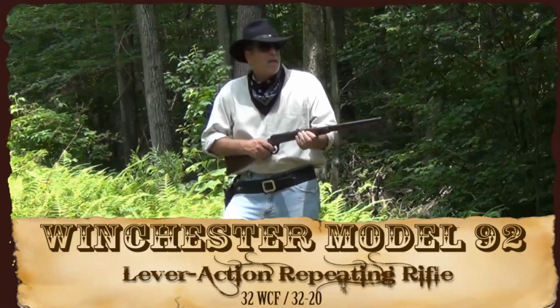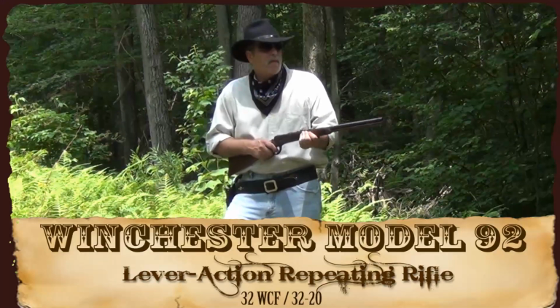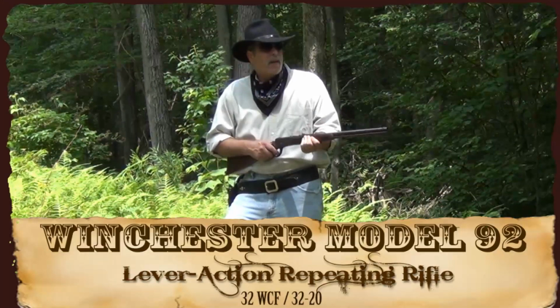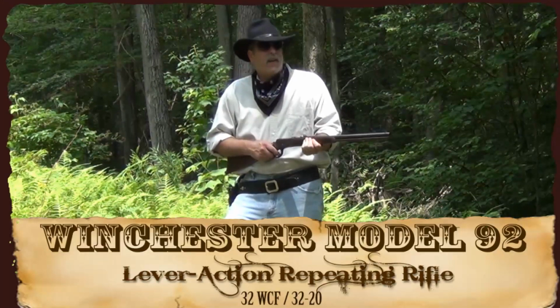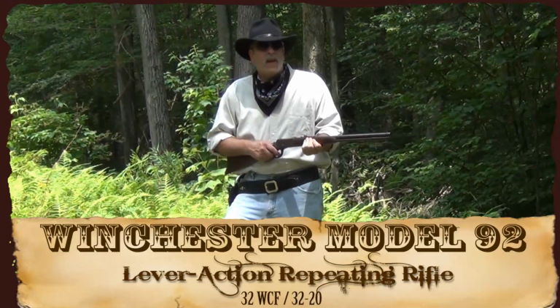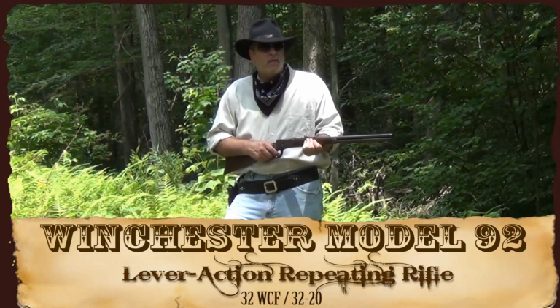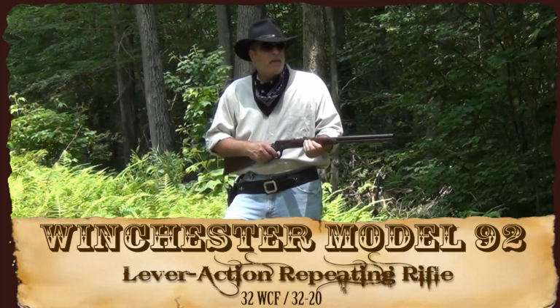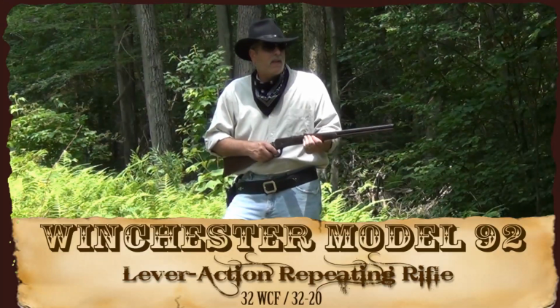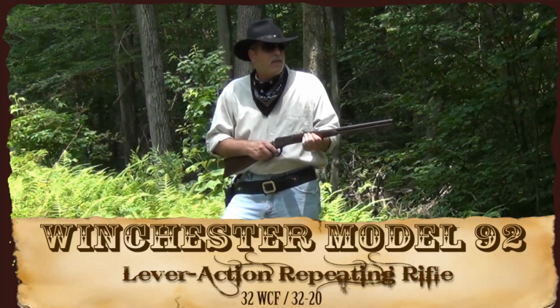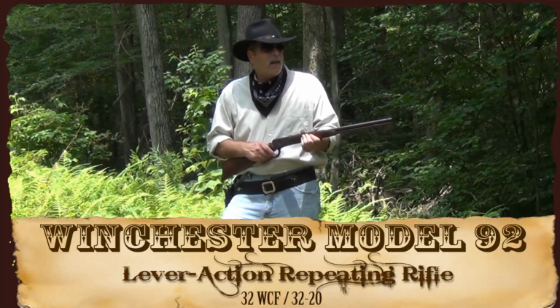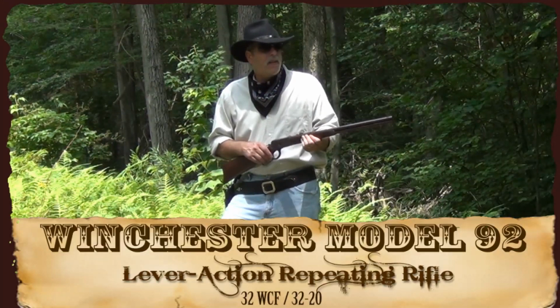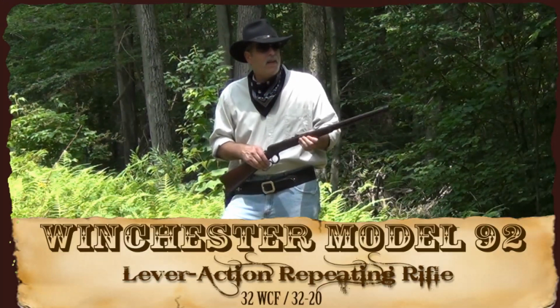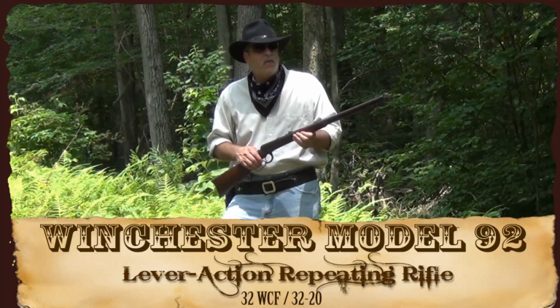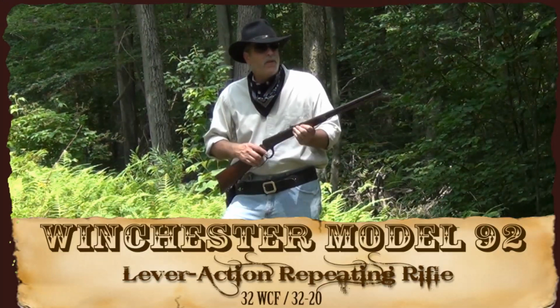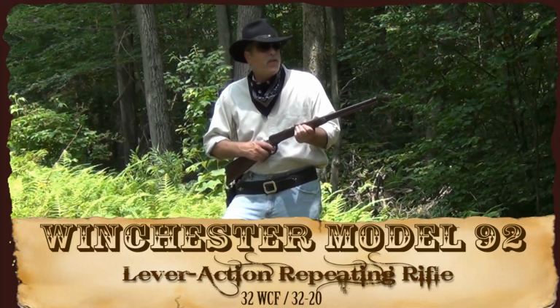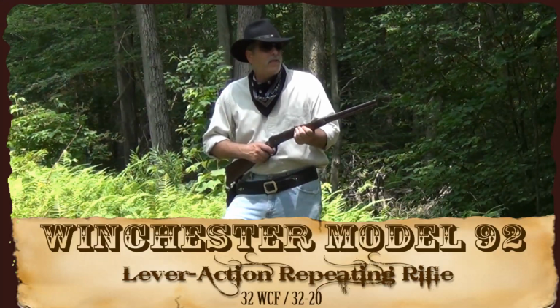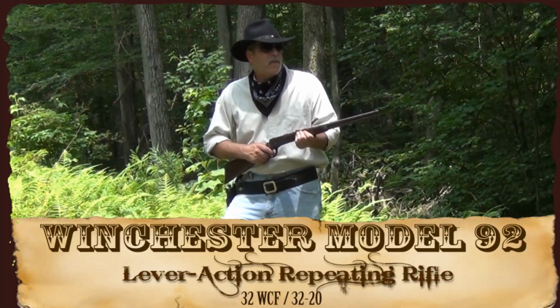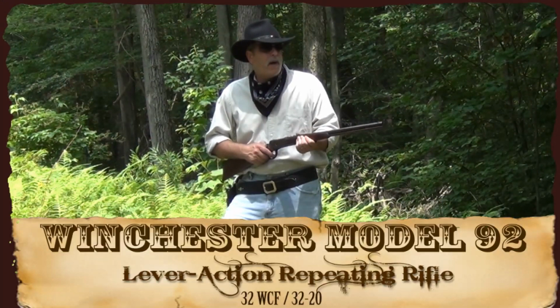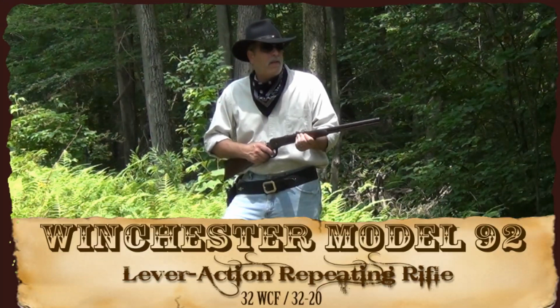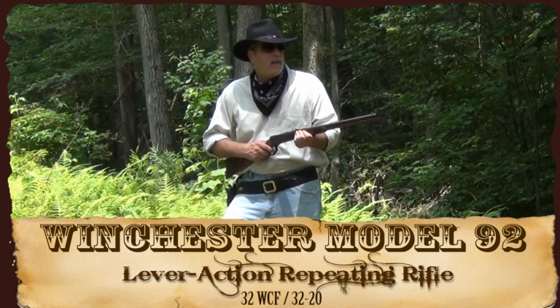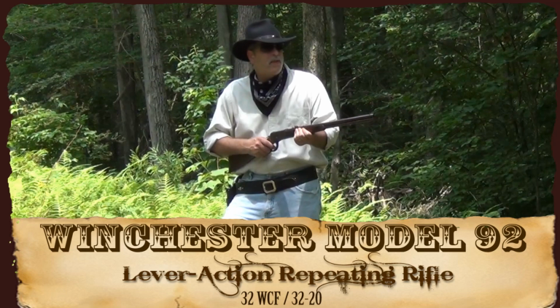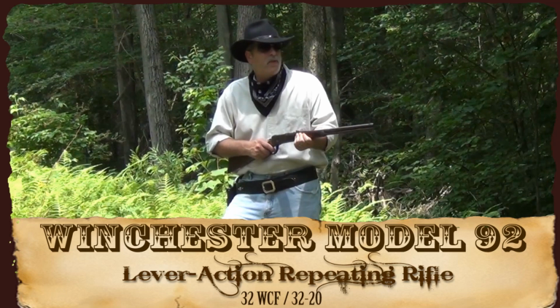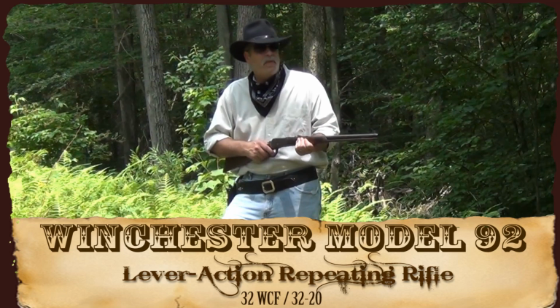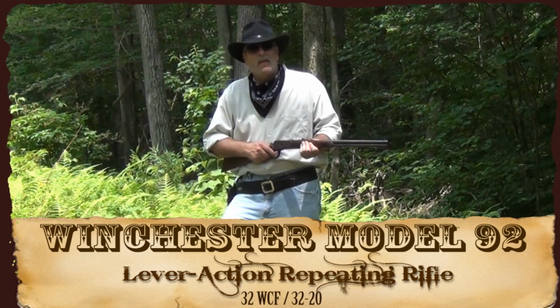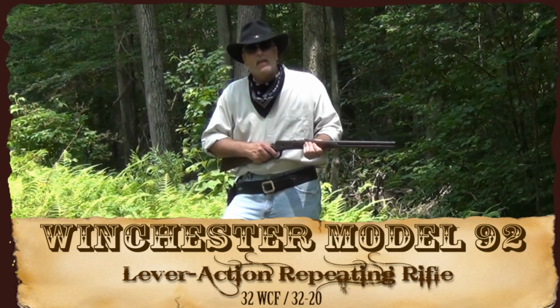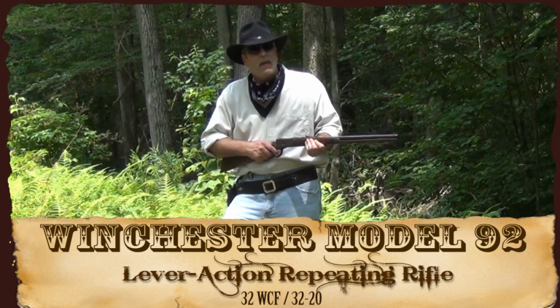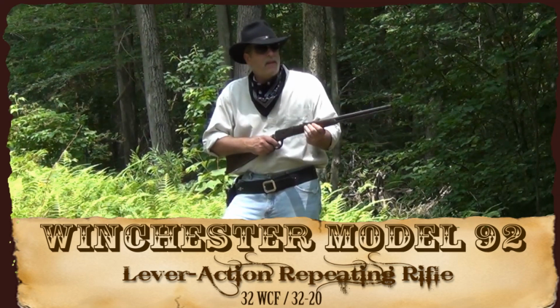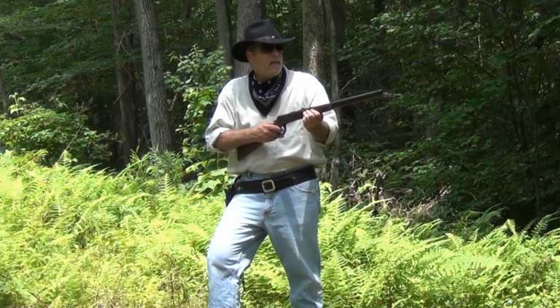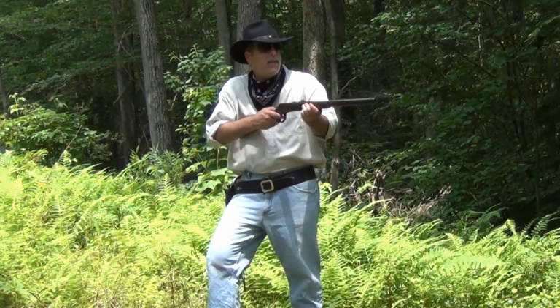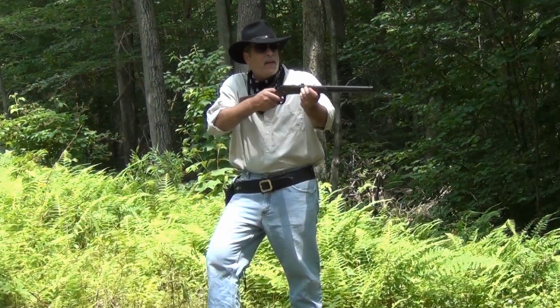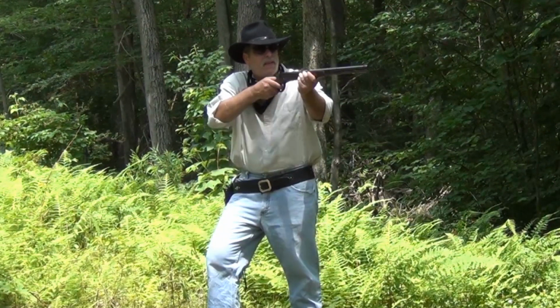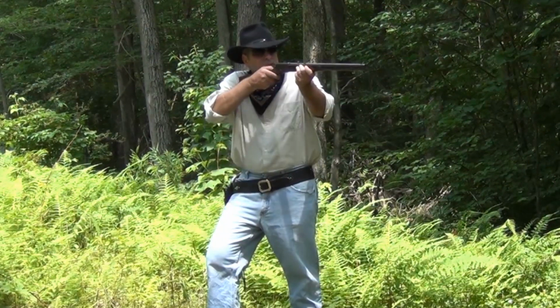We've got our Camp Critter collection down there — Winchester Model 92, made in 1892.